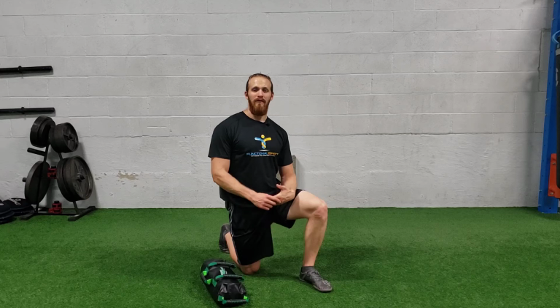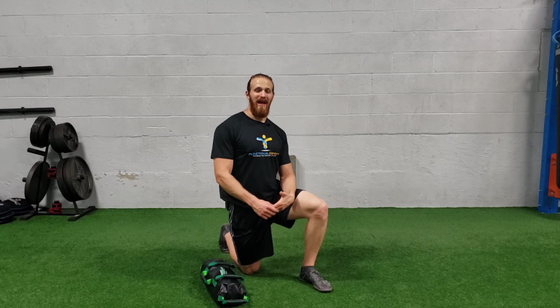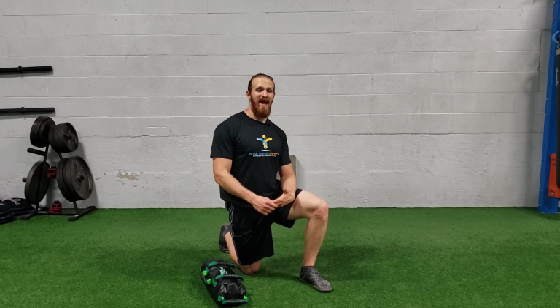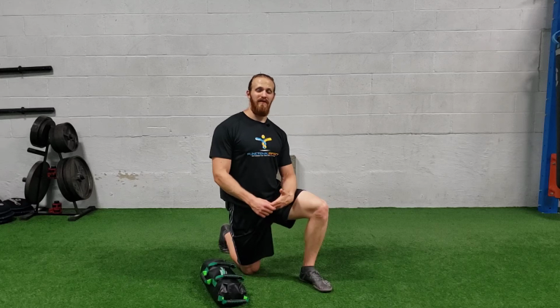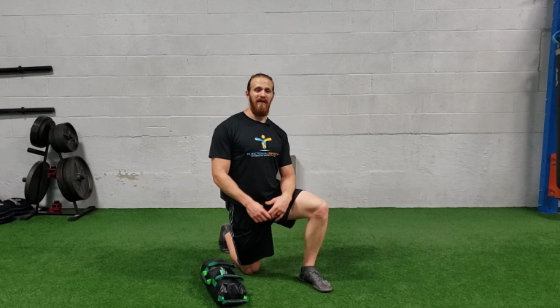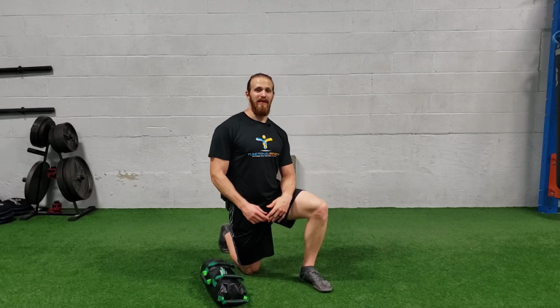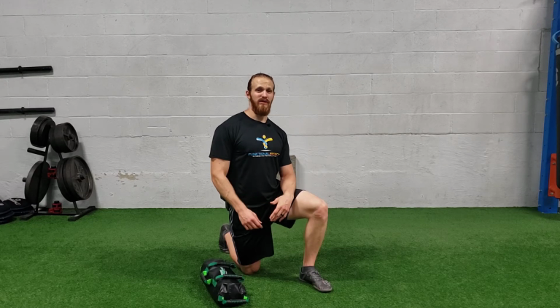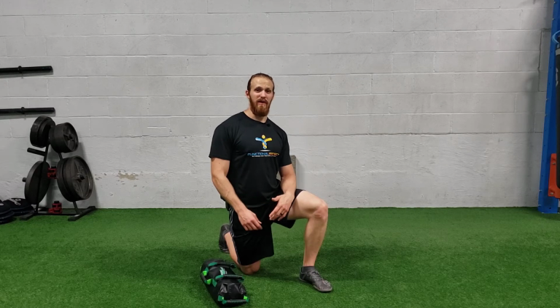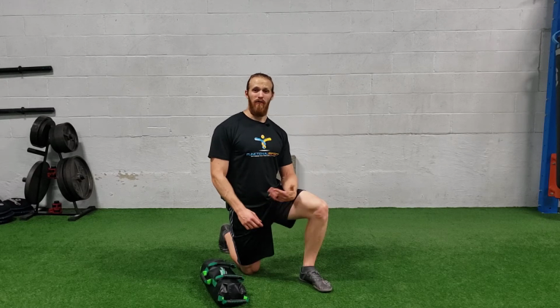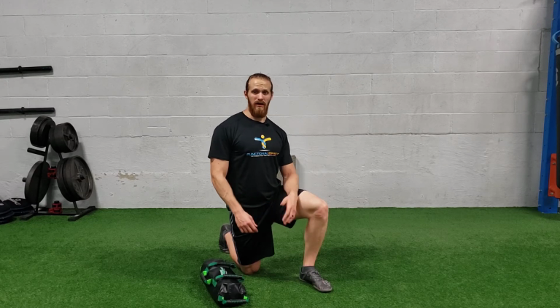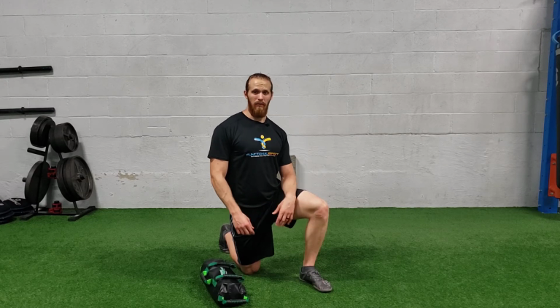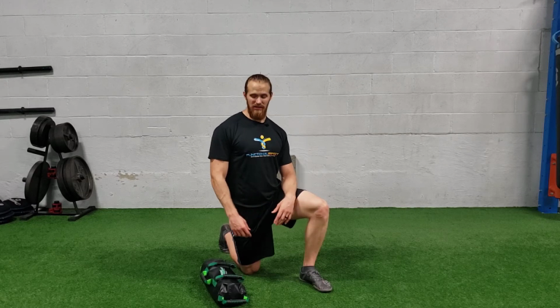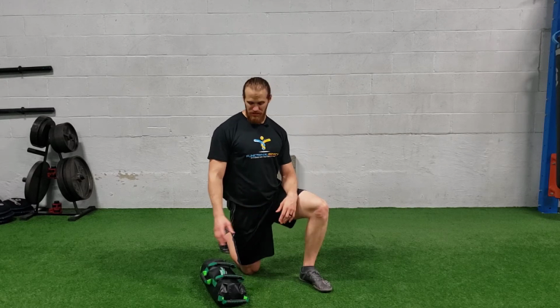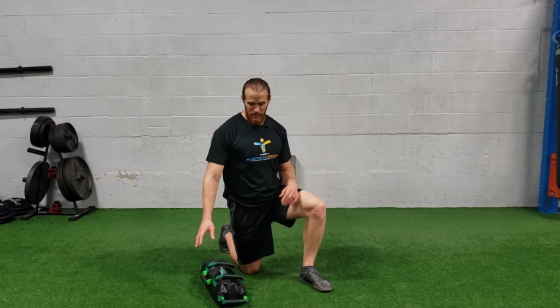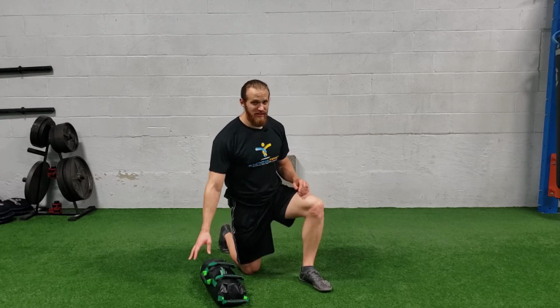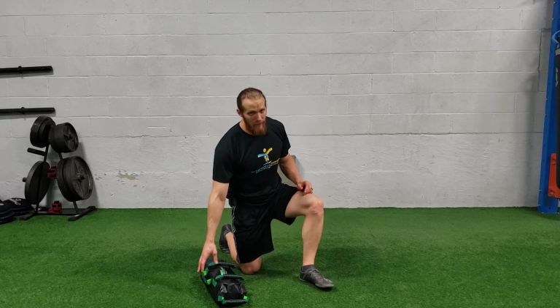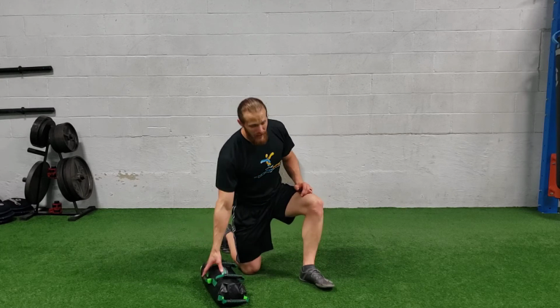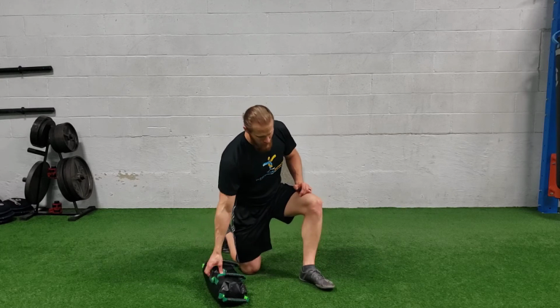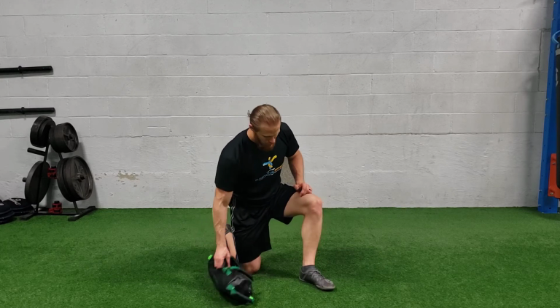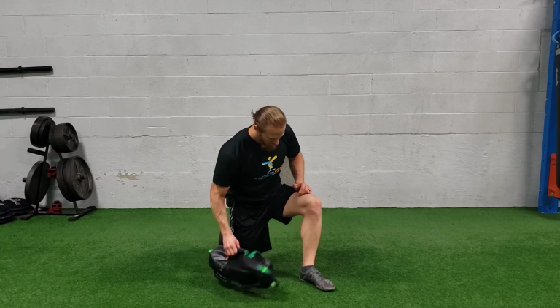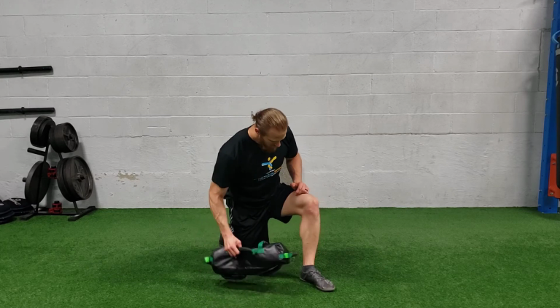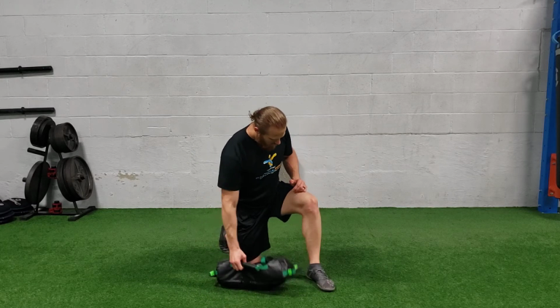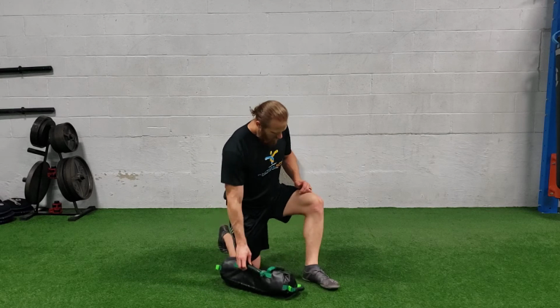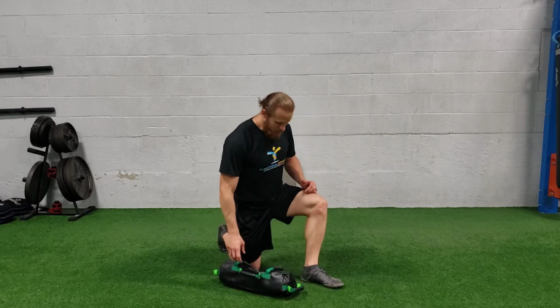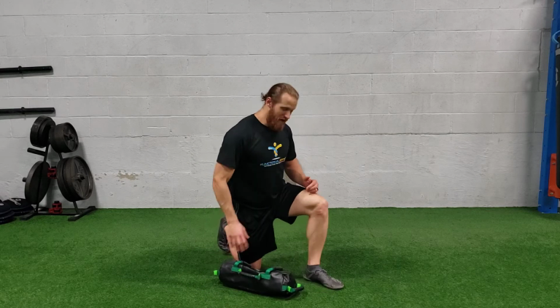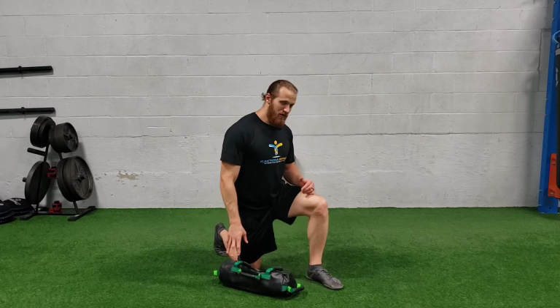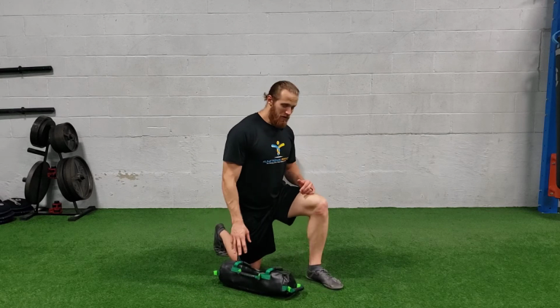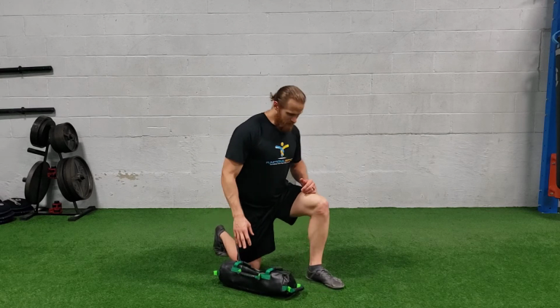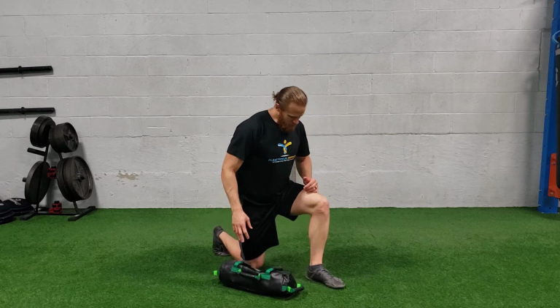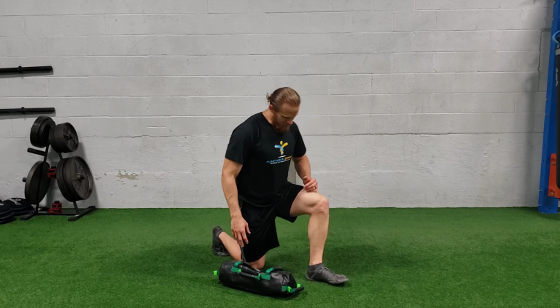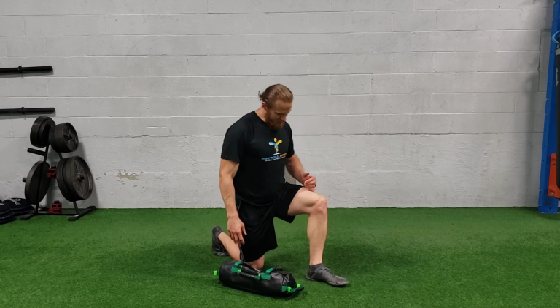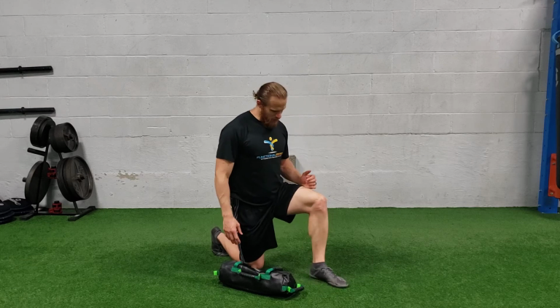For a half kneeling sandbag overhead arch press, you just need your sandbag. You definitely don't need it too heavy to start.